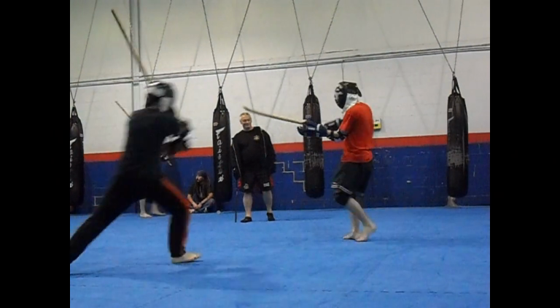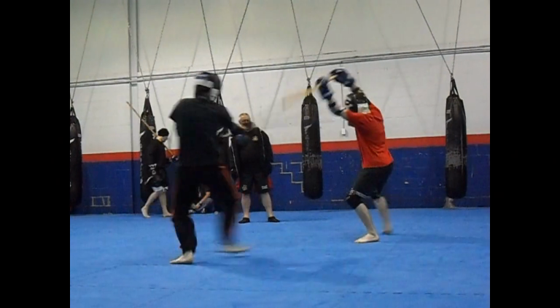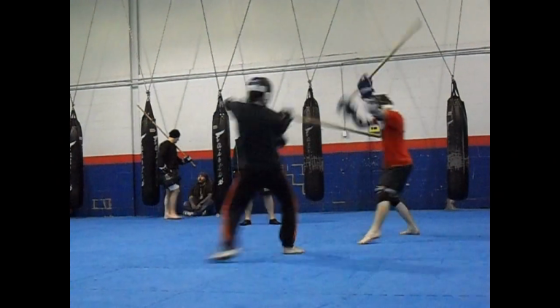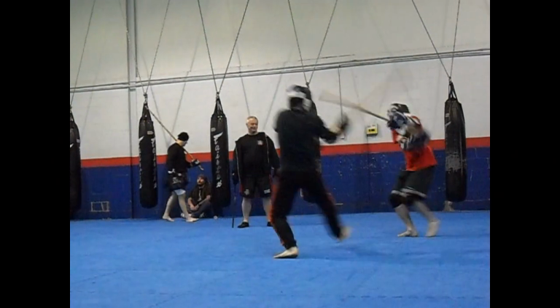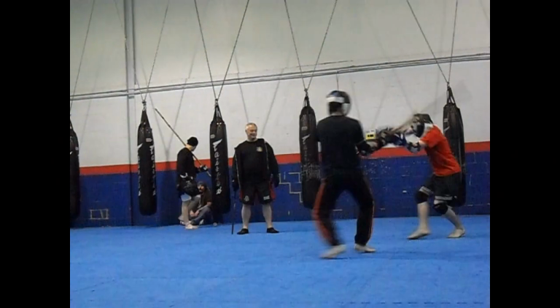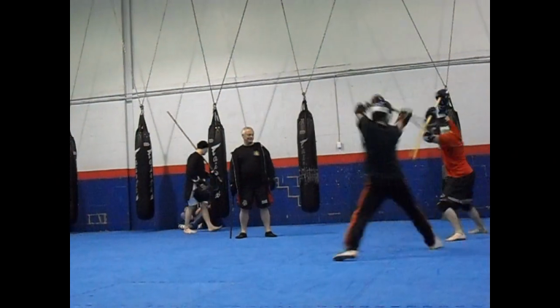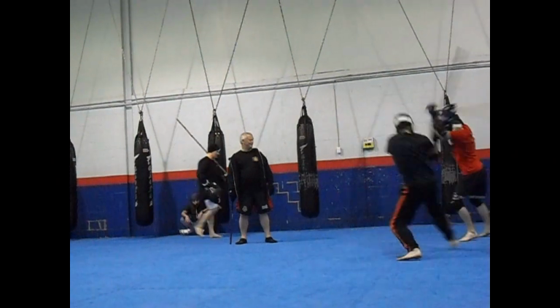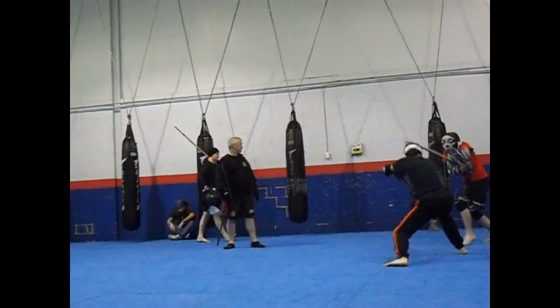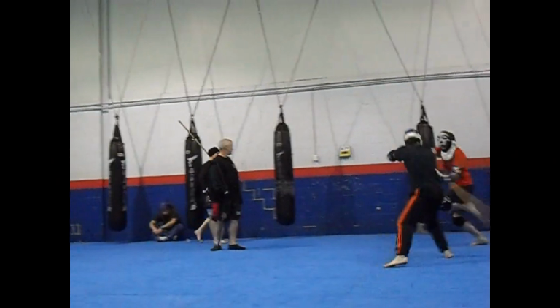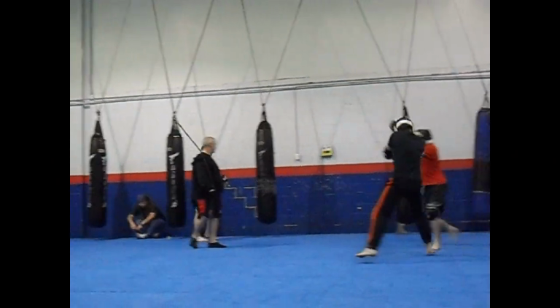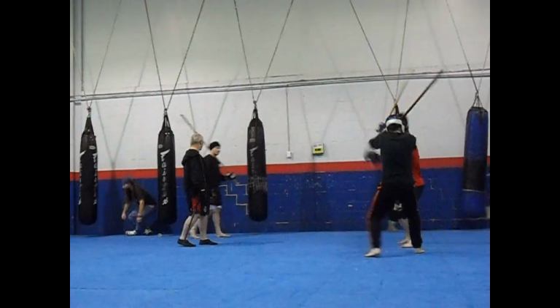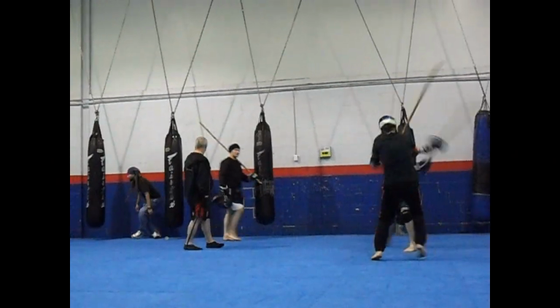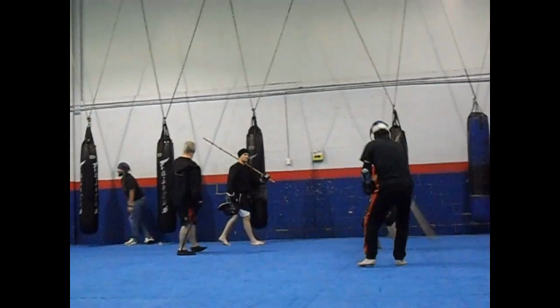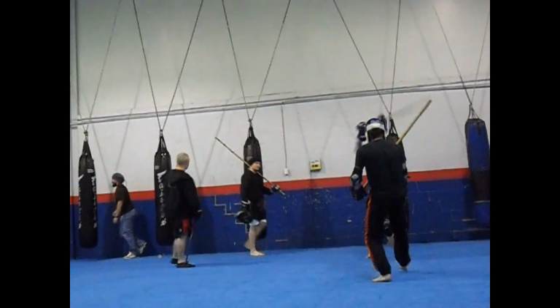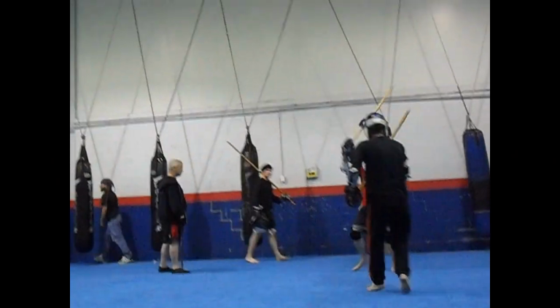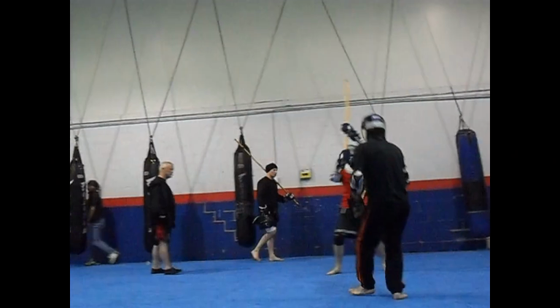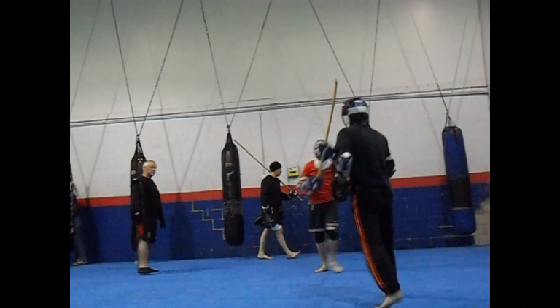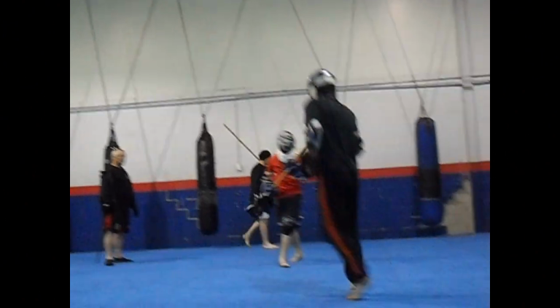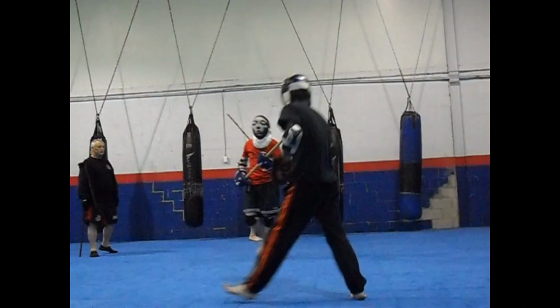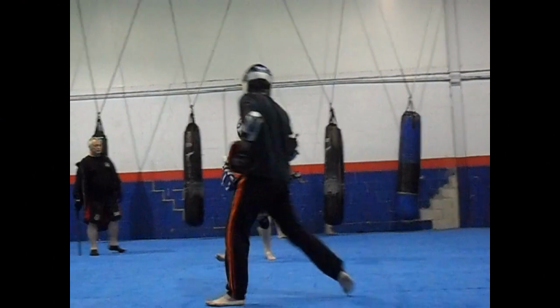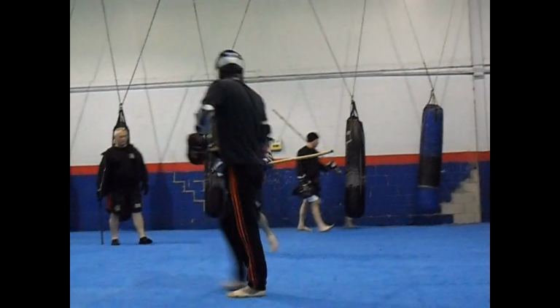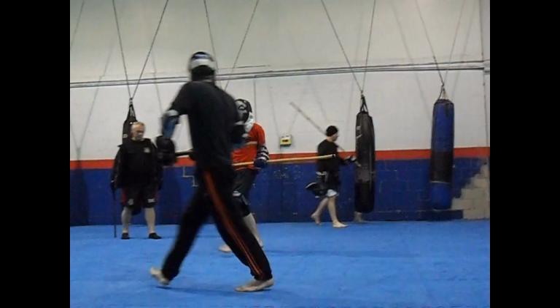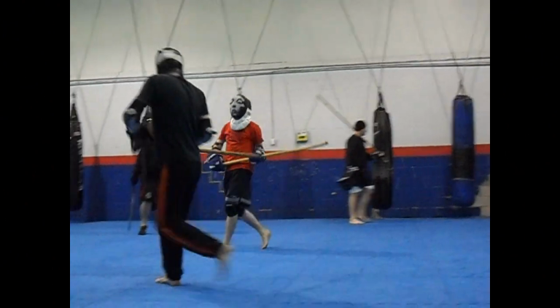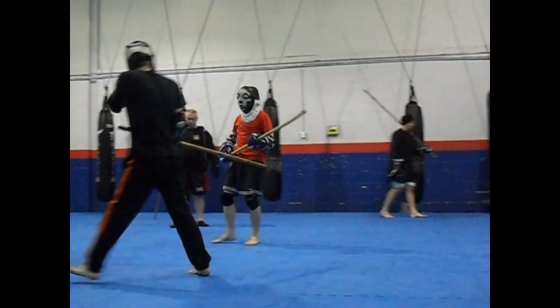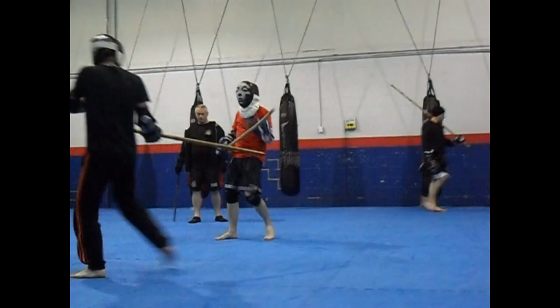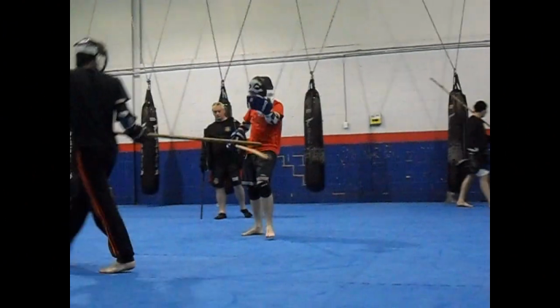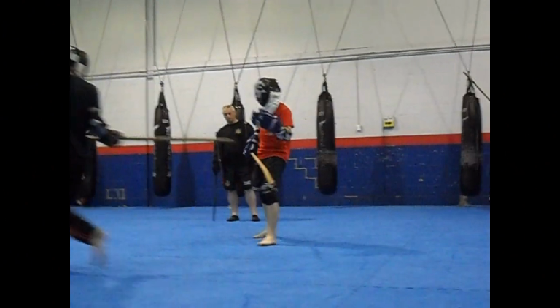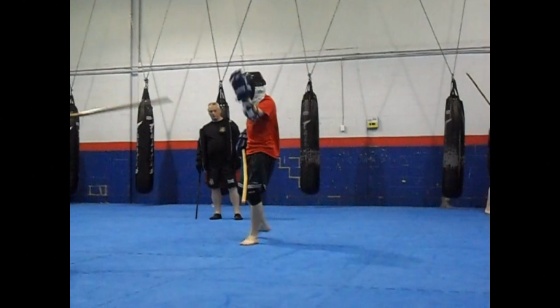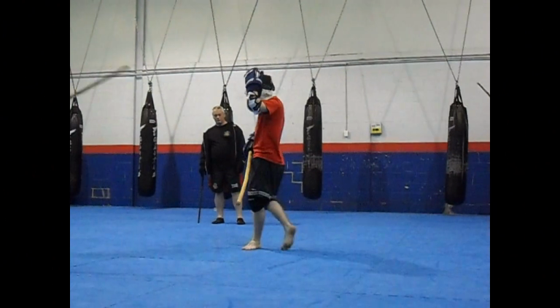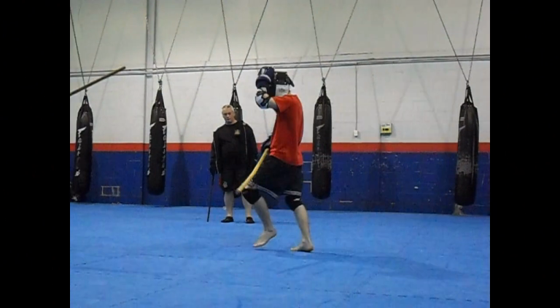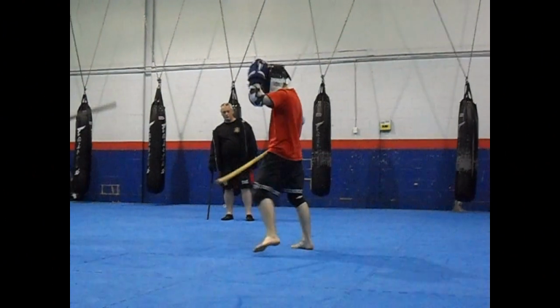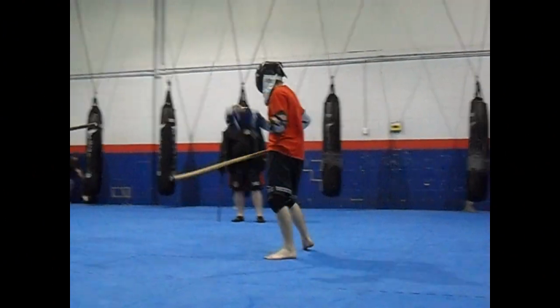If your footwork sucks, everything sucks. That's true with martial arts in general, but especially so with the staff.